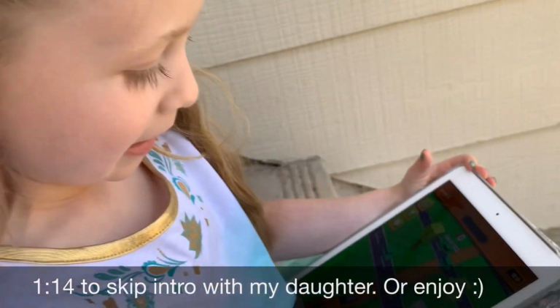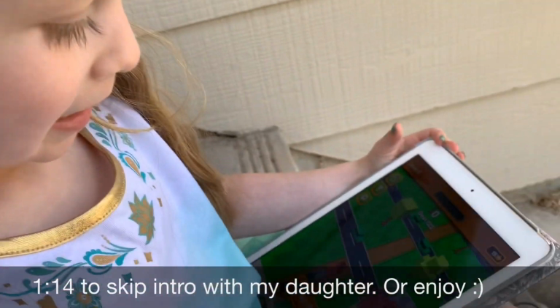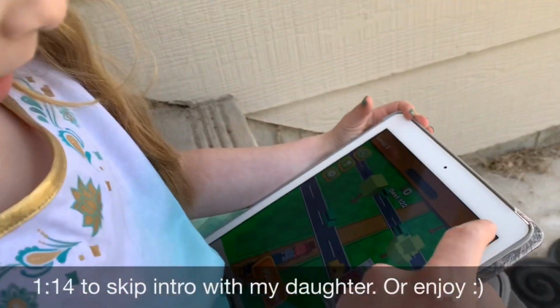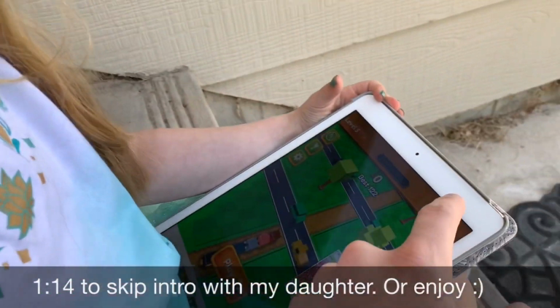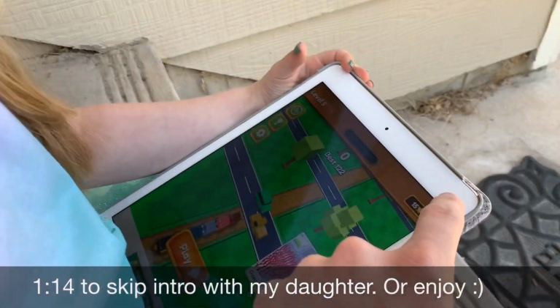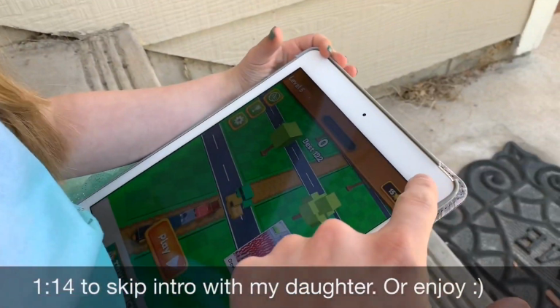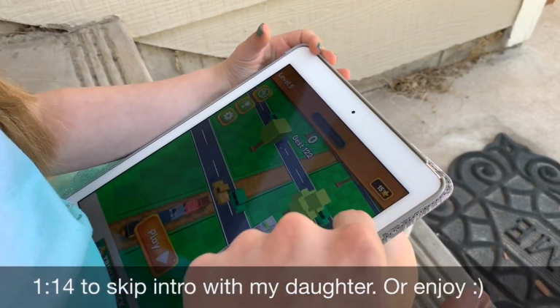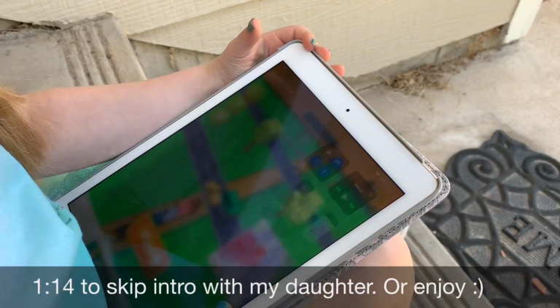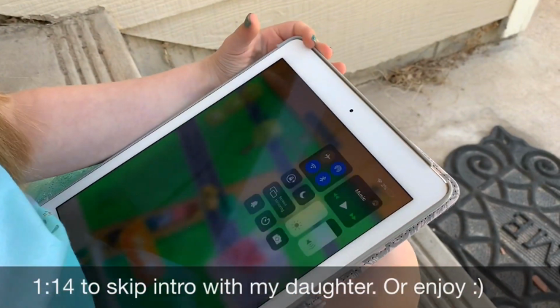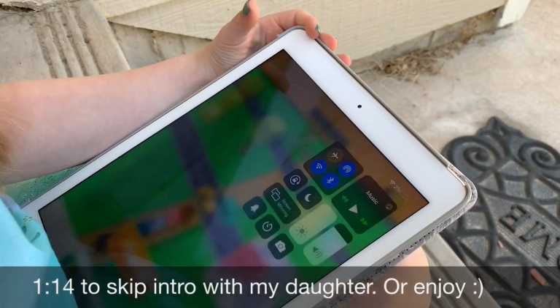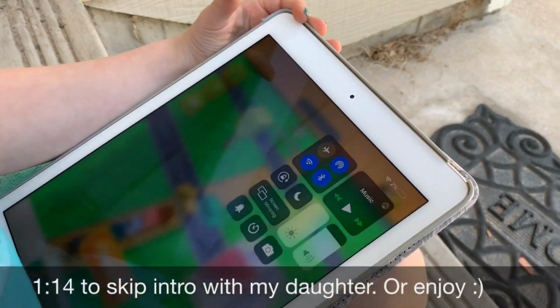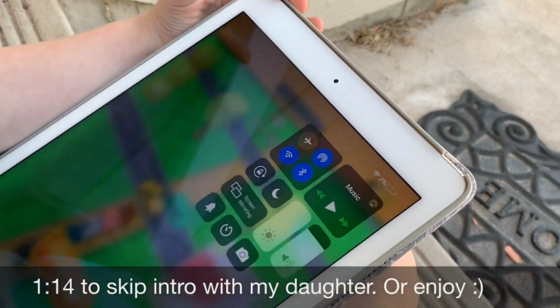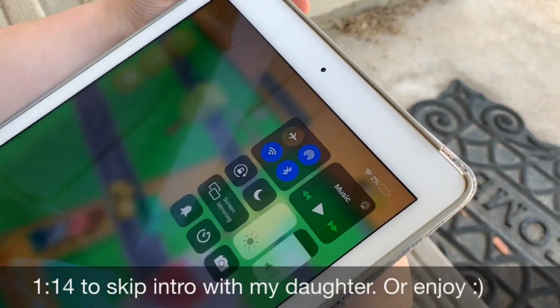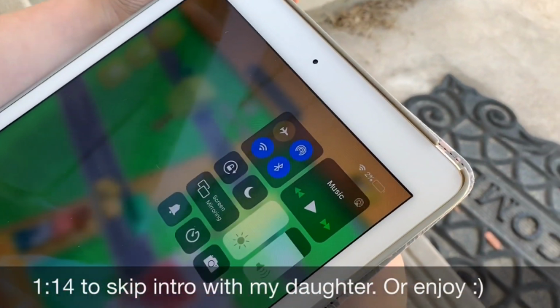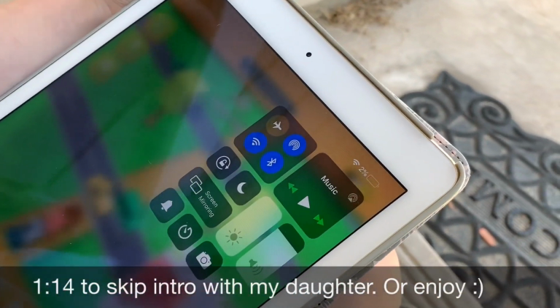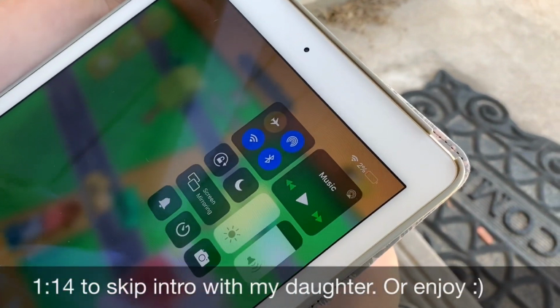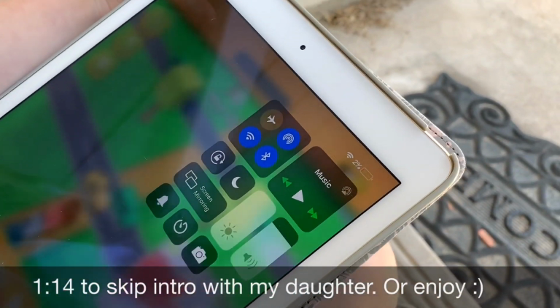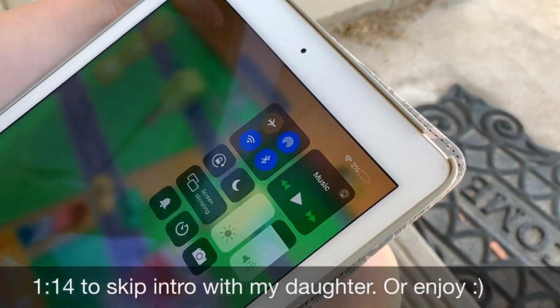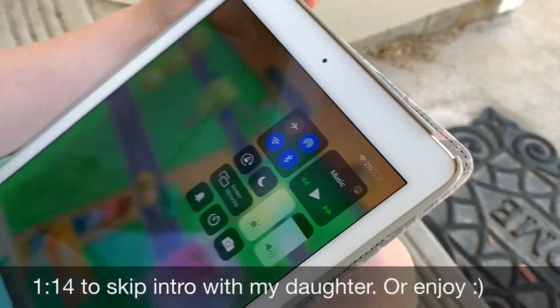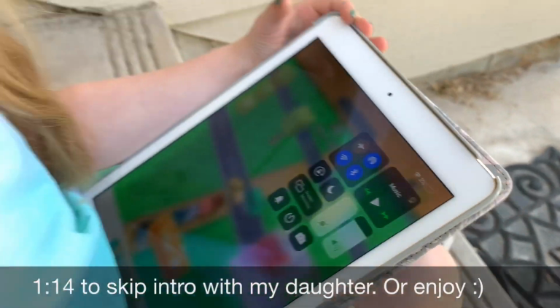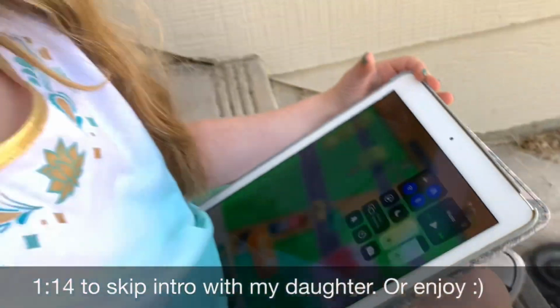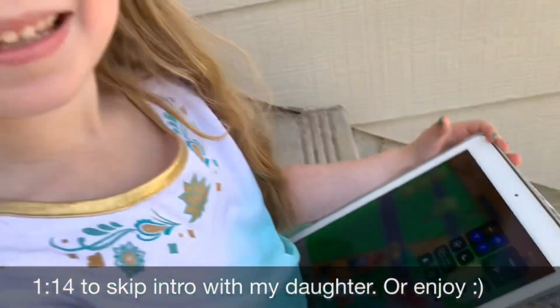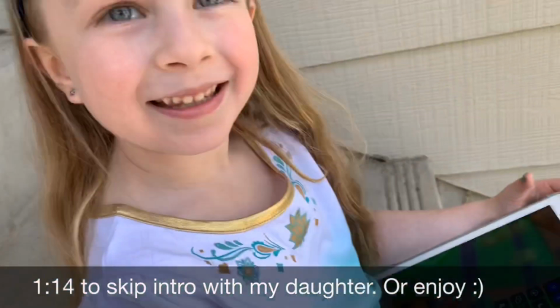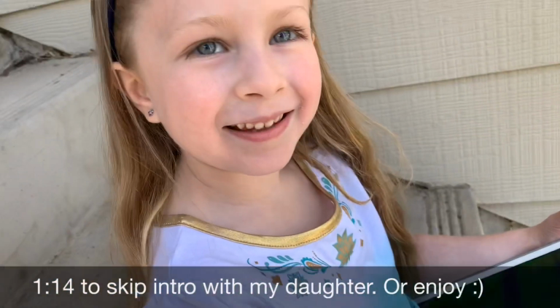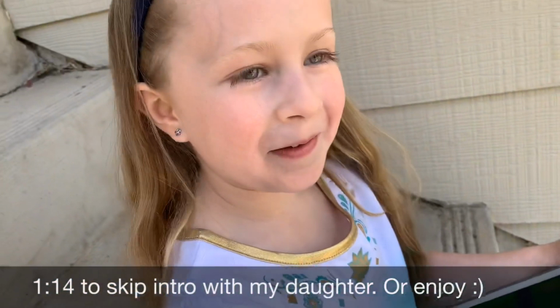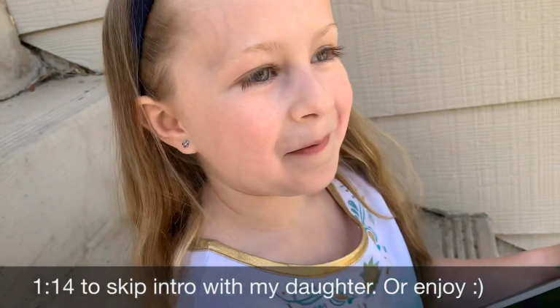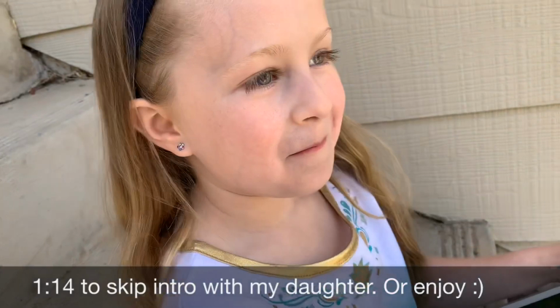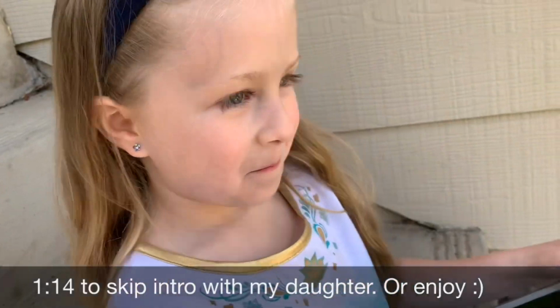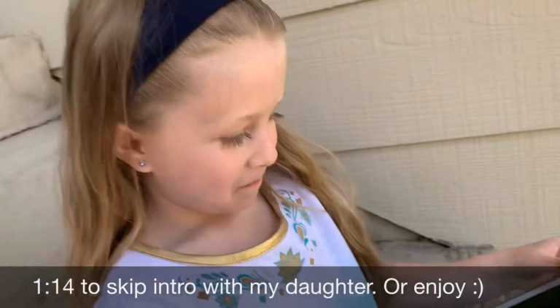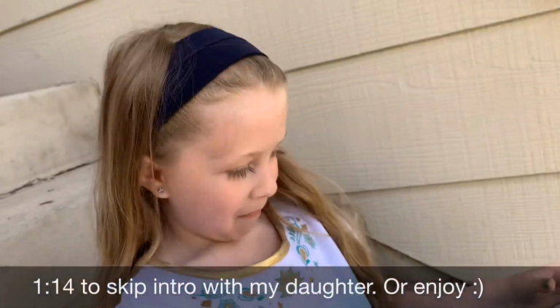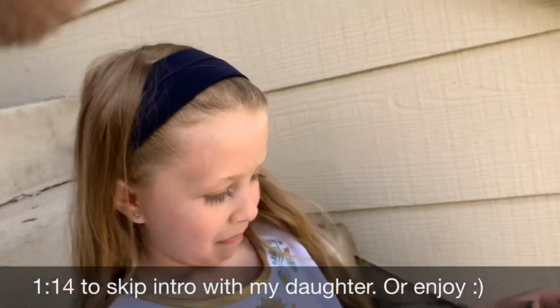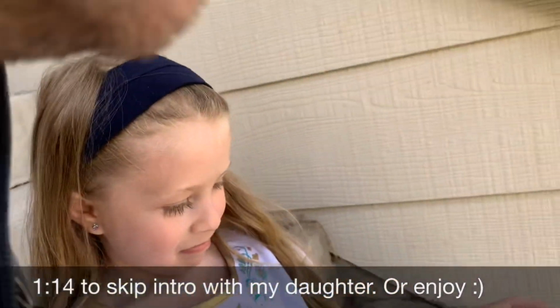Is it? That's a problem. Let's figure this out. I got an idea.